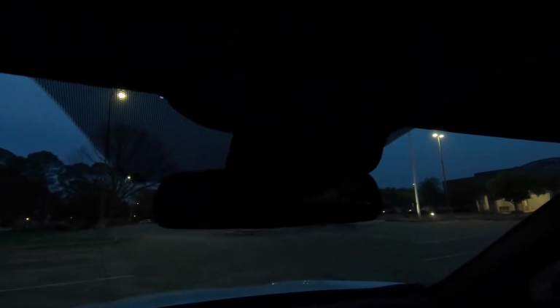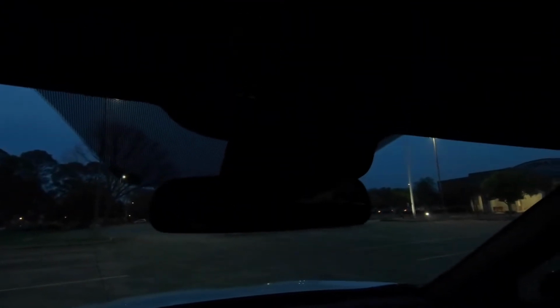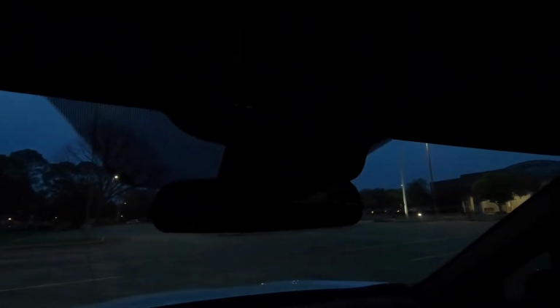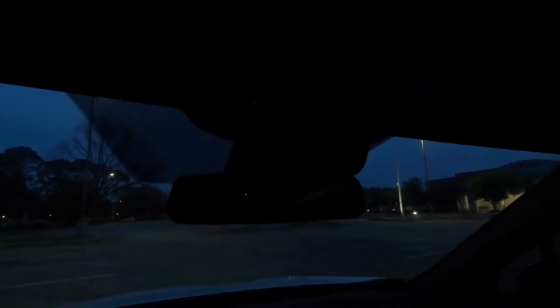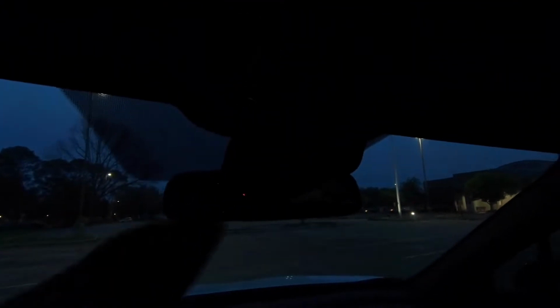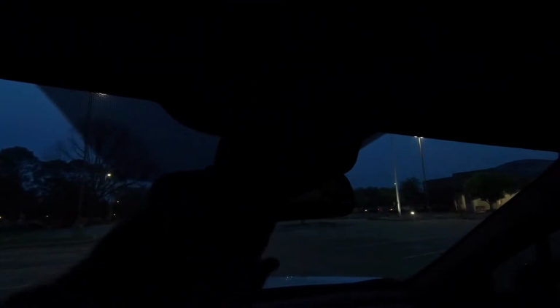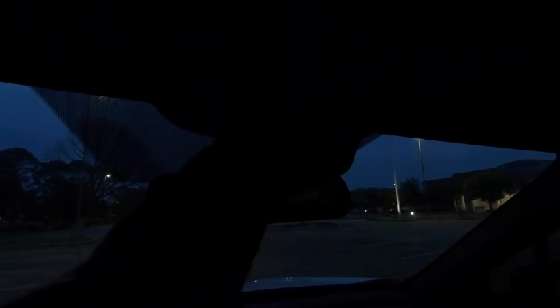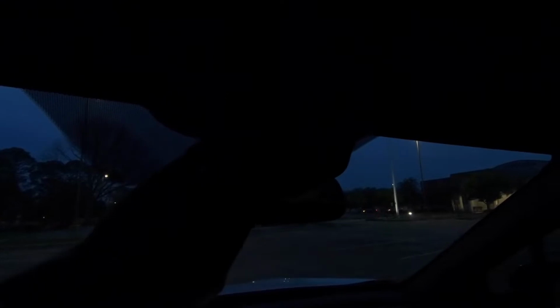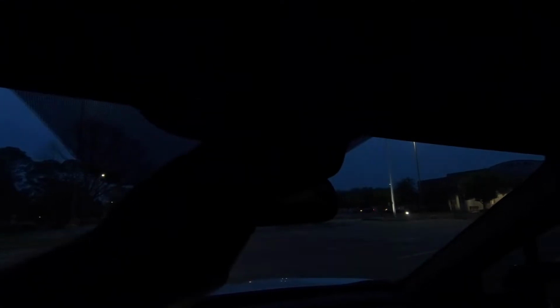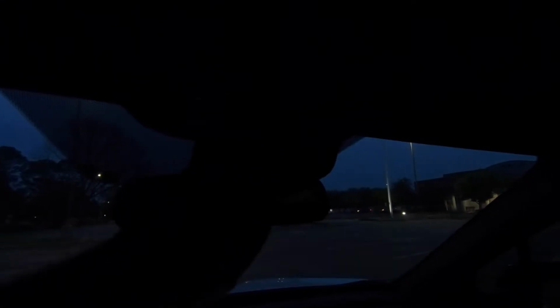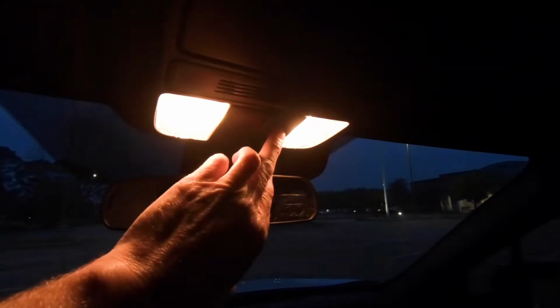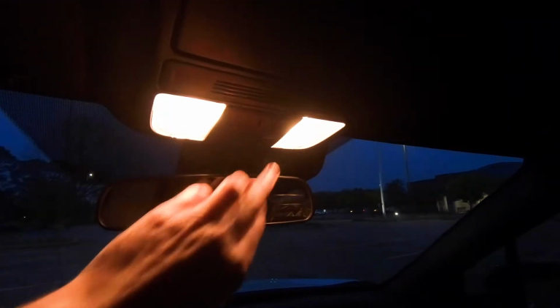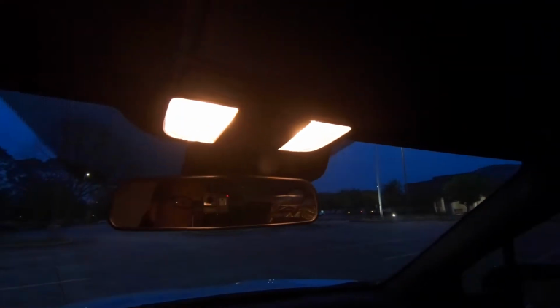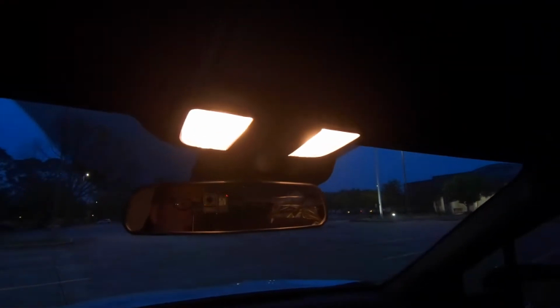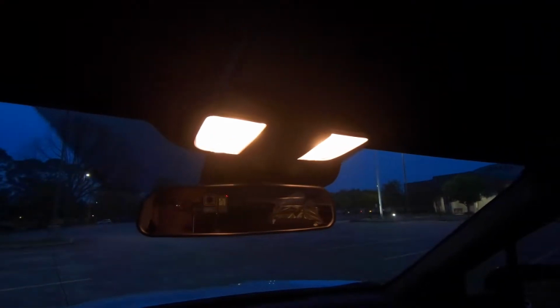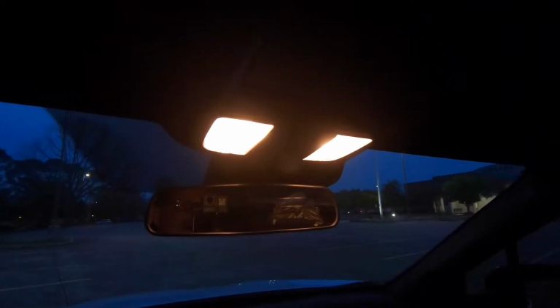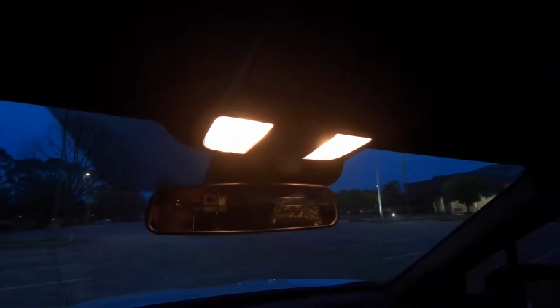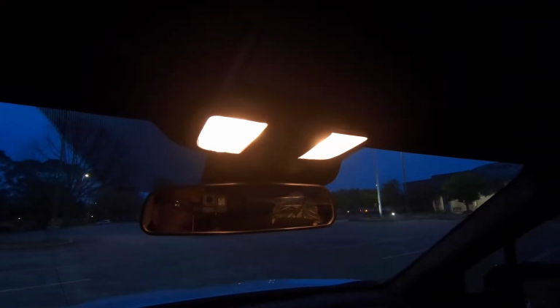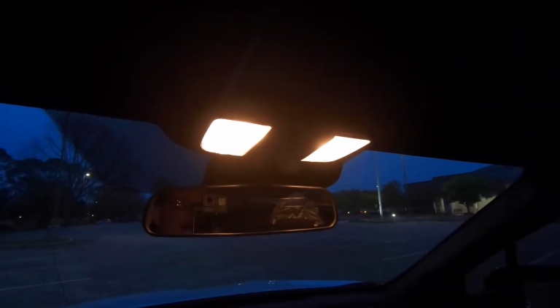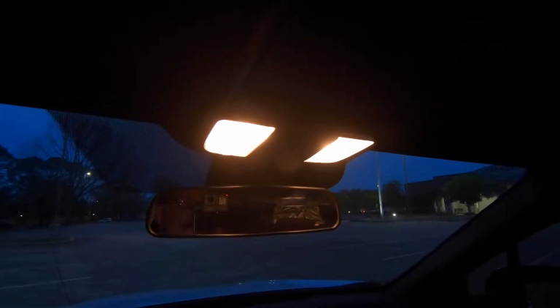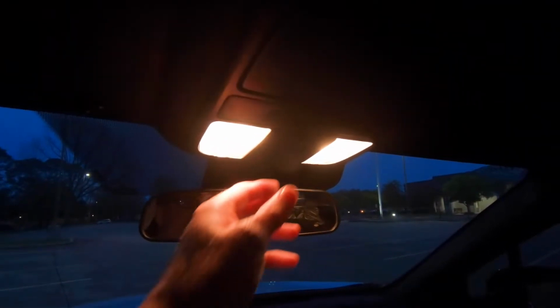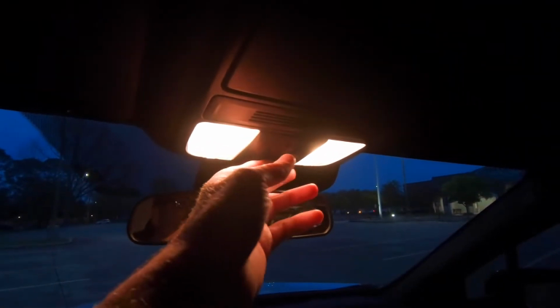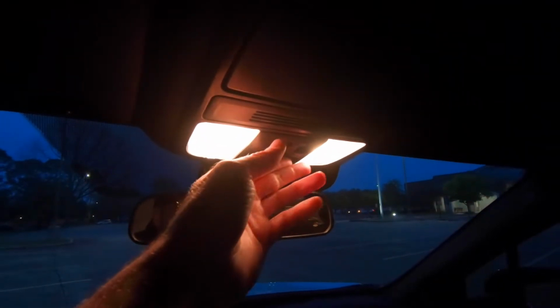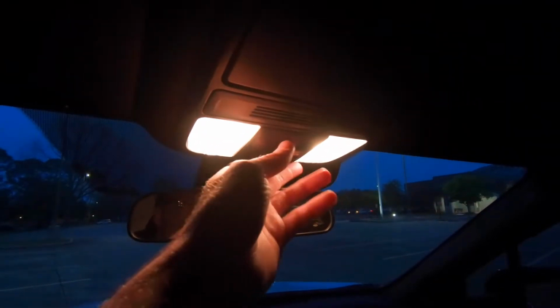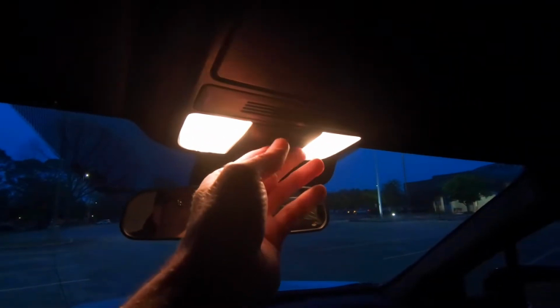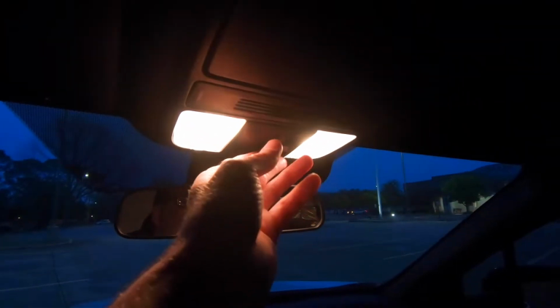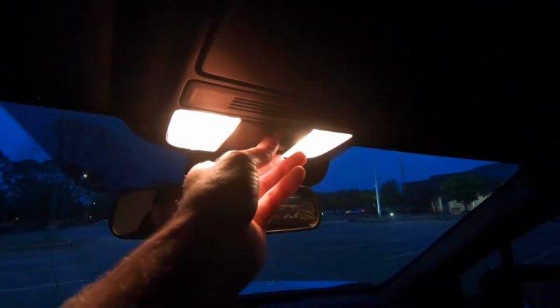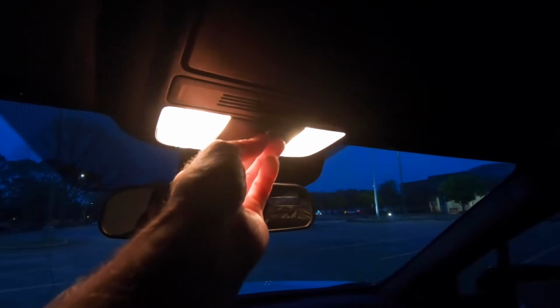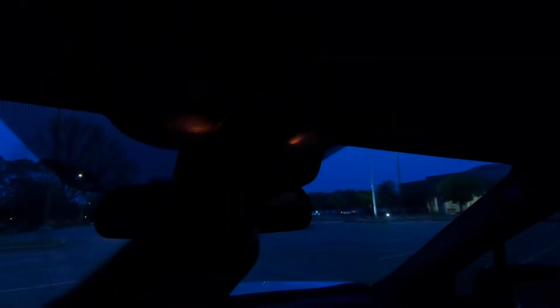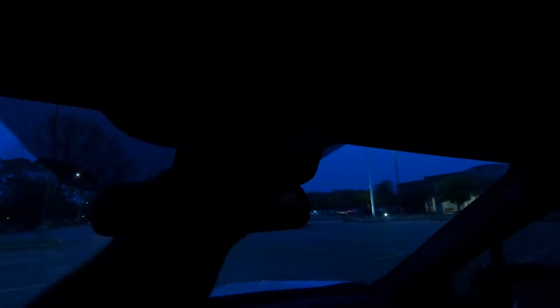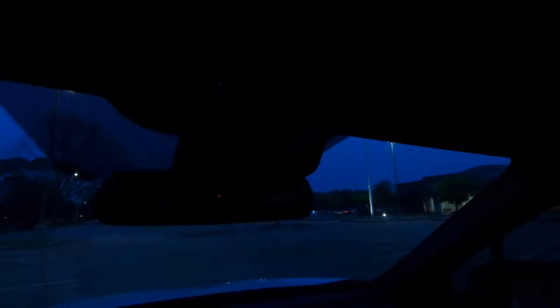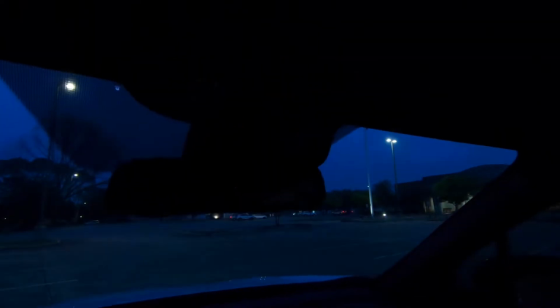Hopefully this won't be too bright for you, but I'm going to turn on those map lights — the reading lights right there — just so you can see what's there.